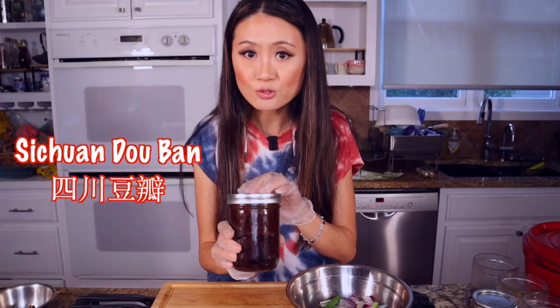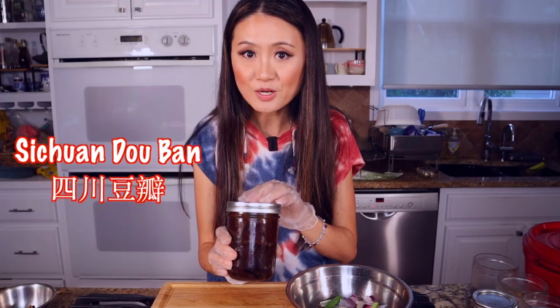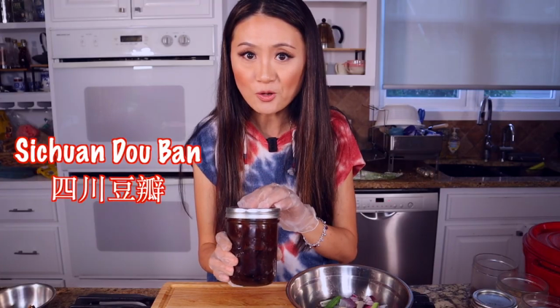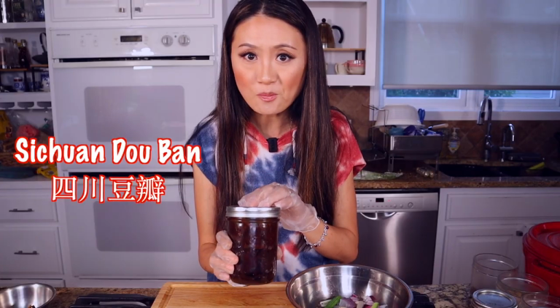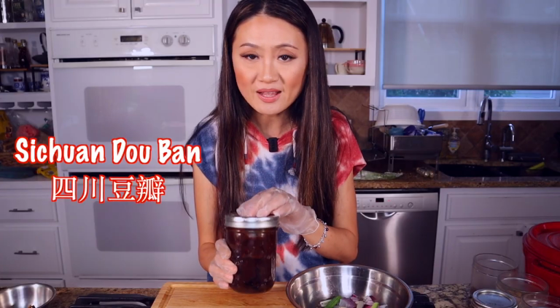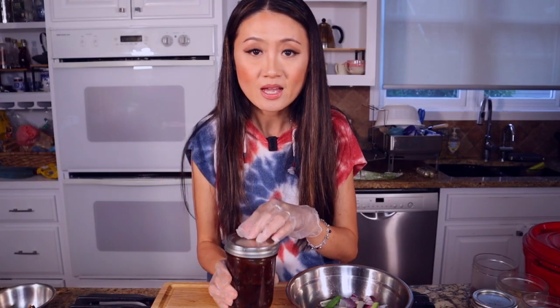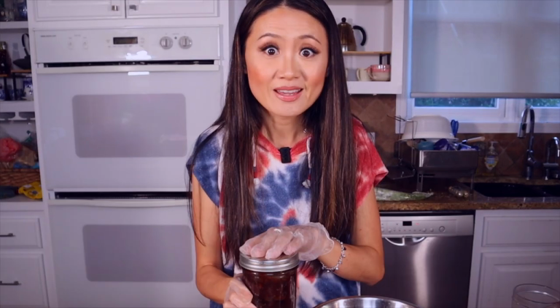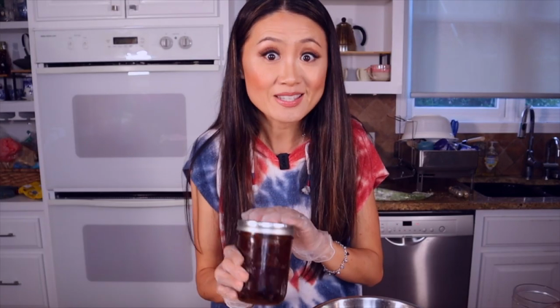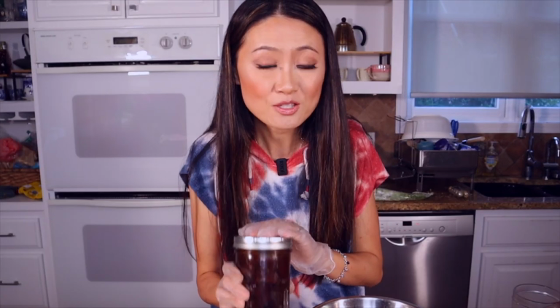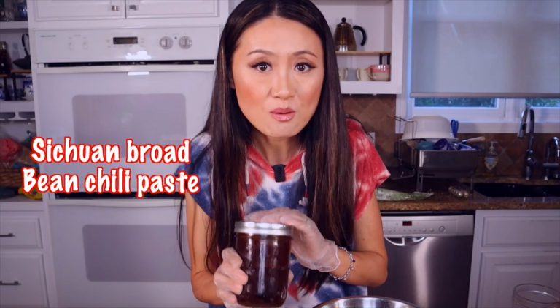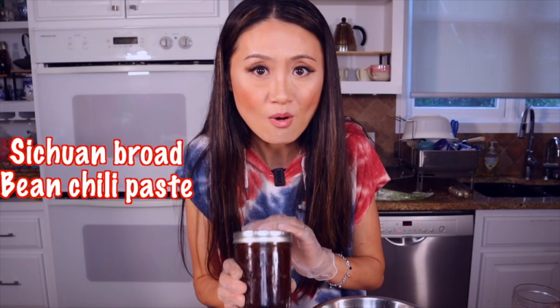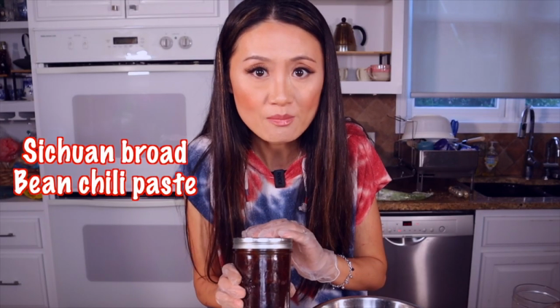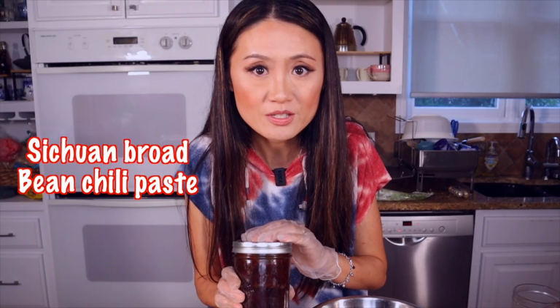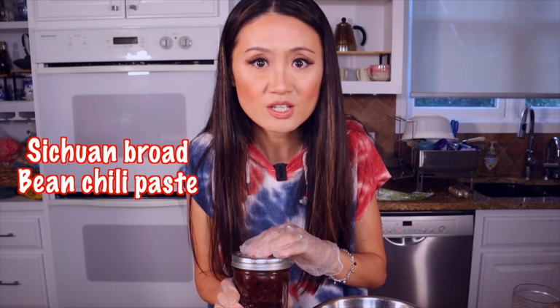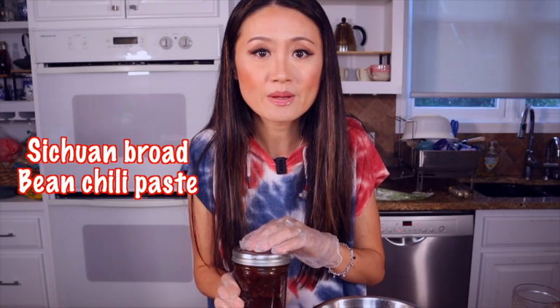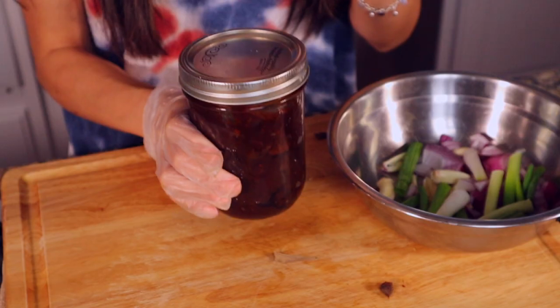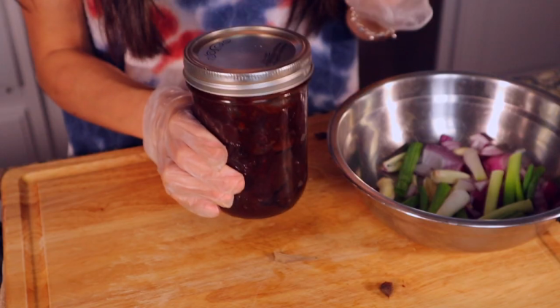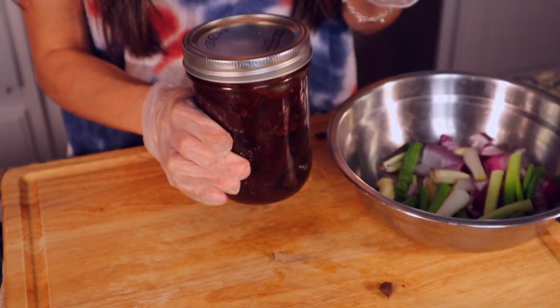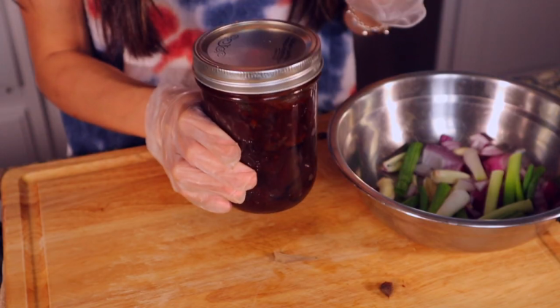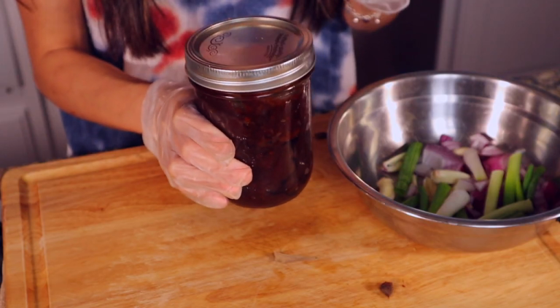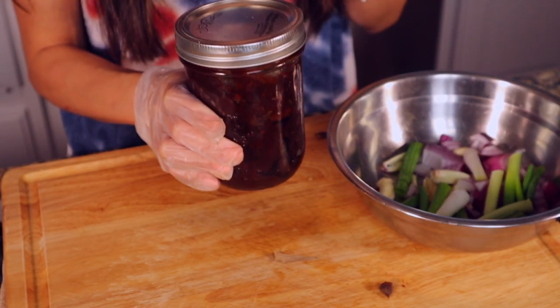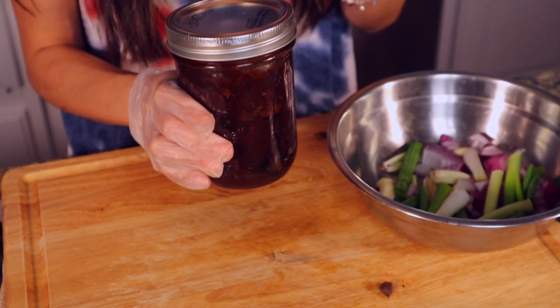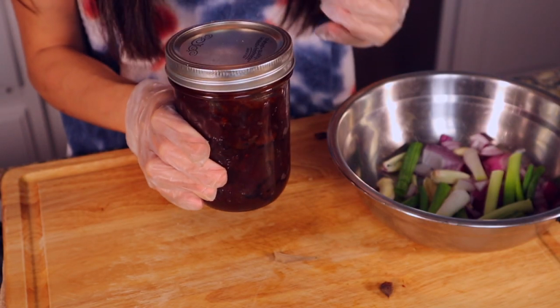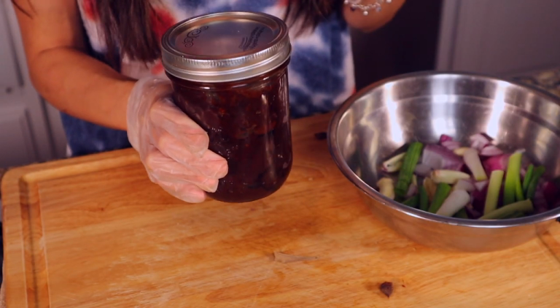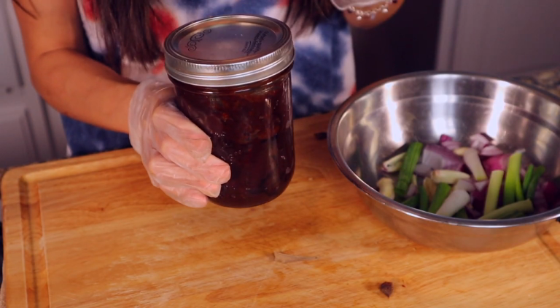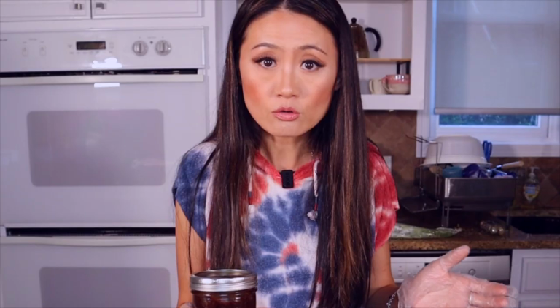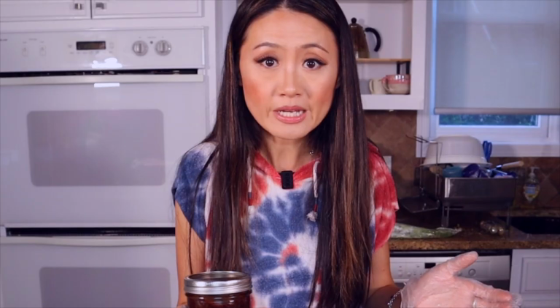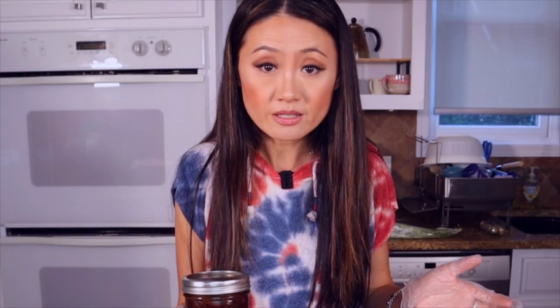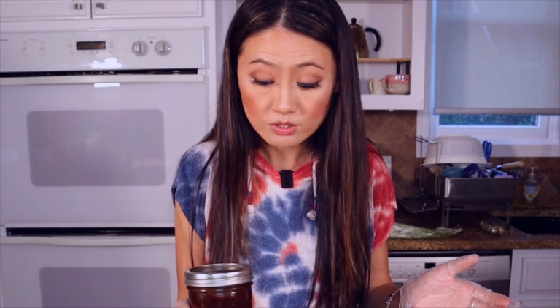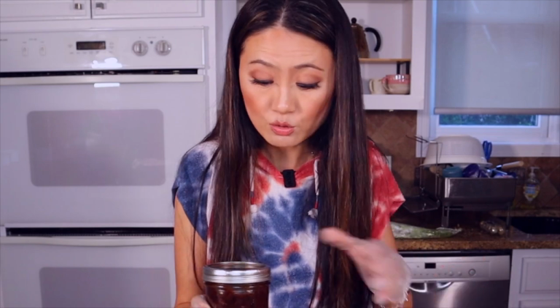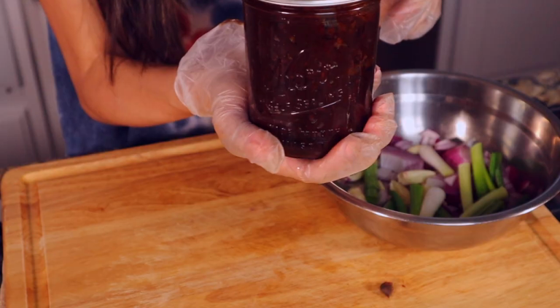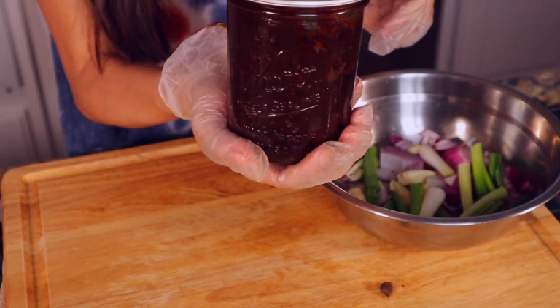Sichuan Douban — Sichuan Doubanjiang chili paste. This is one of the main ingredients in Sichuan cooking.